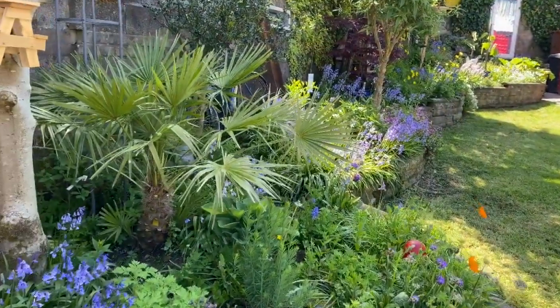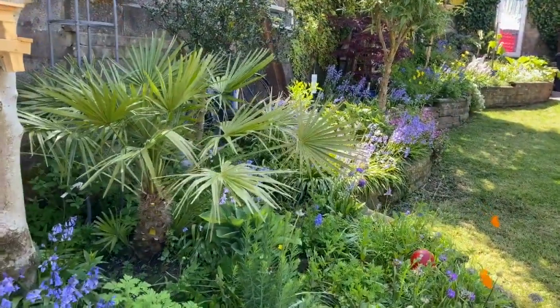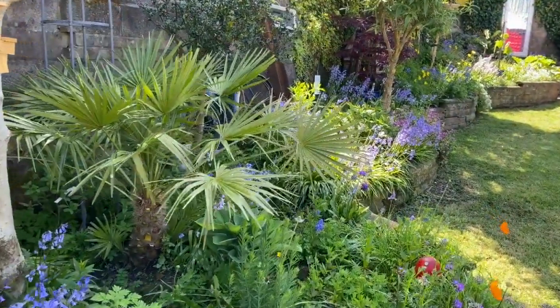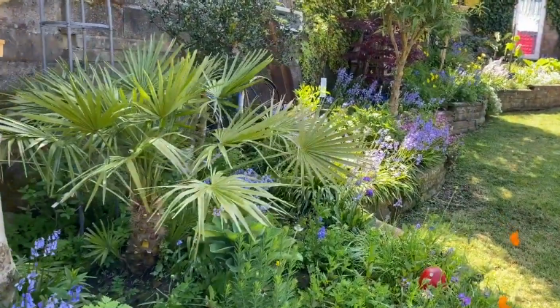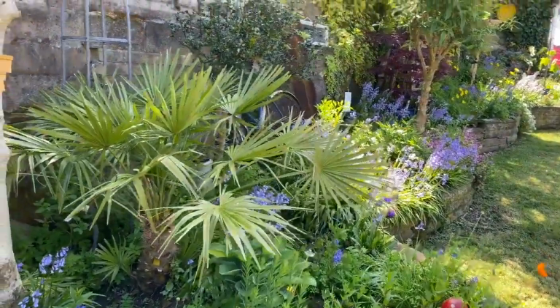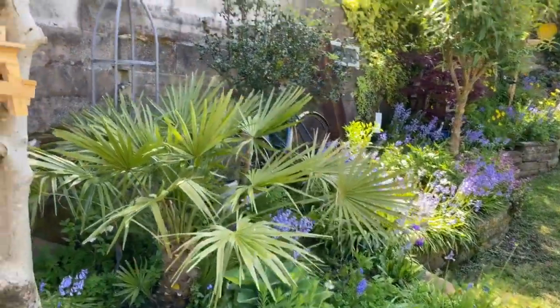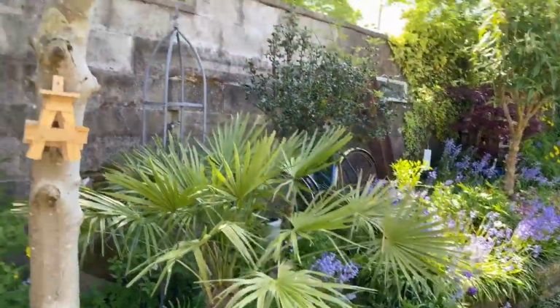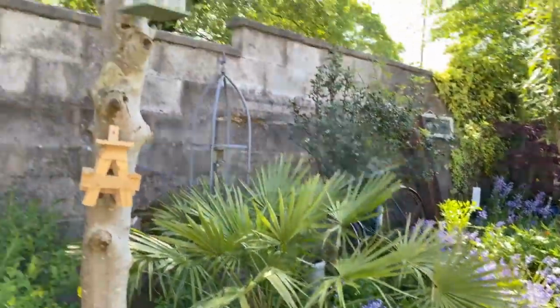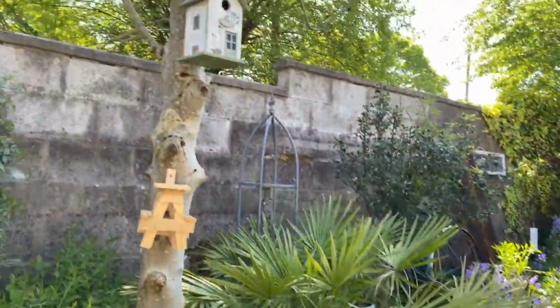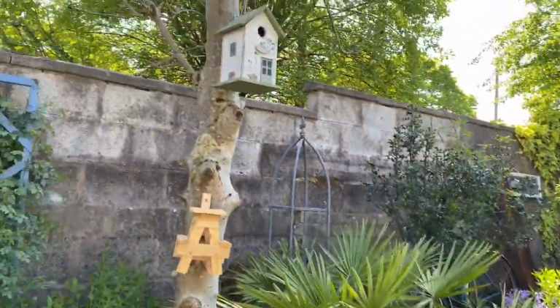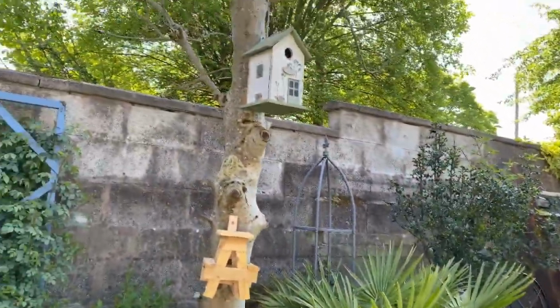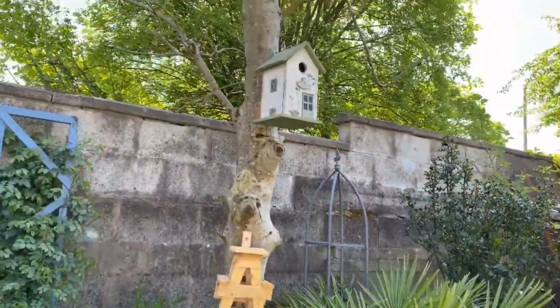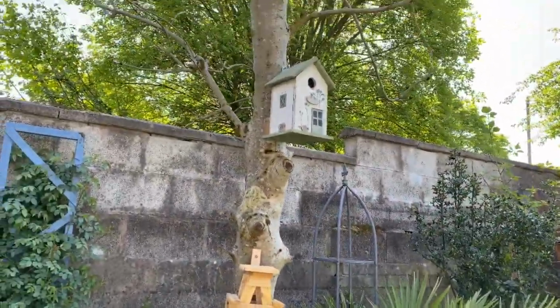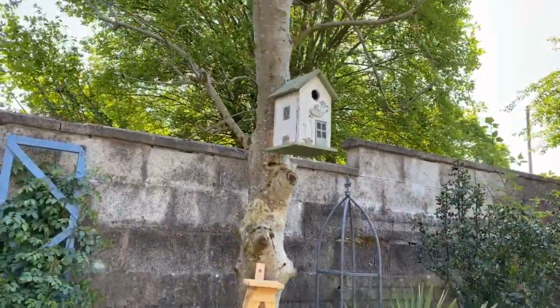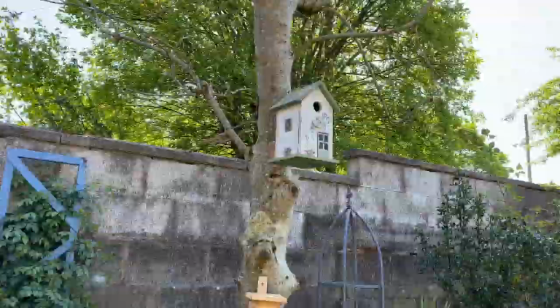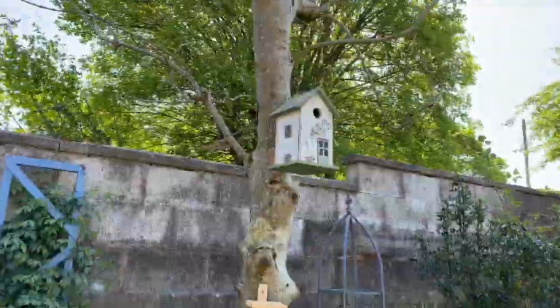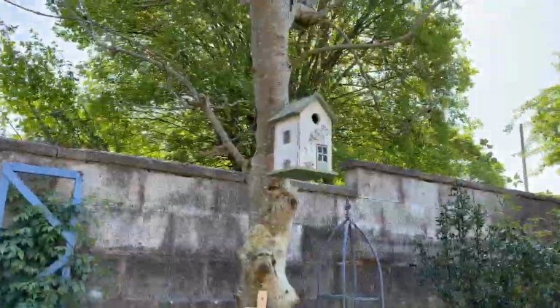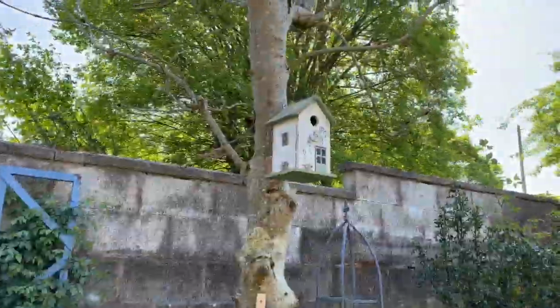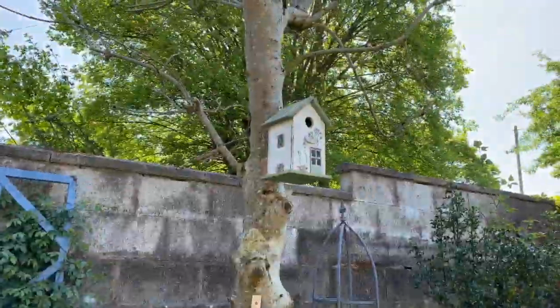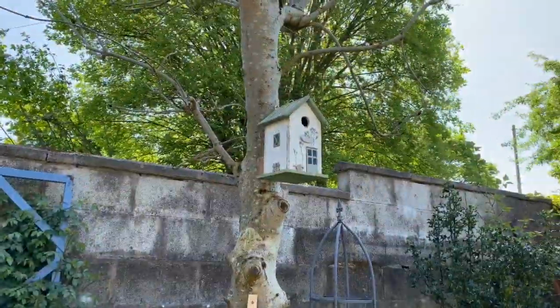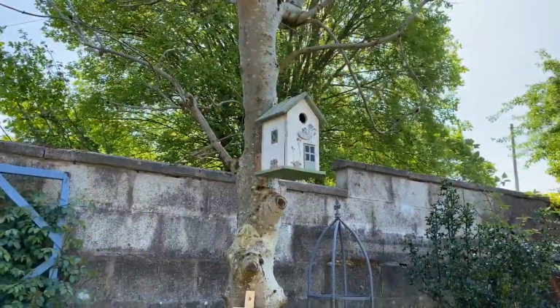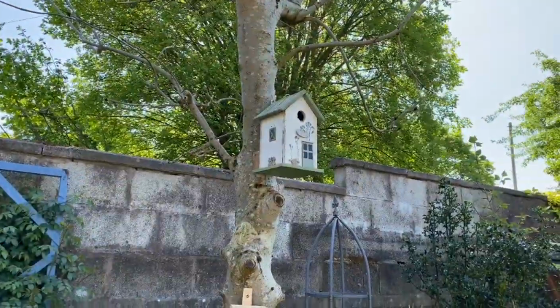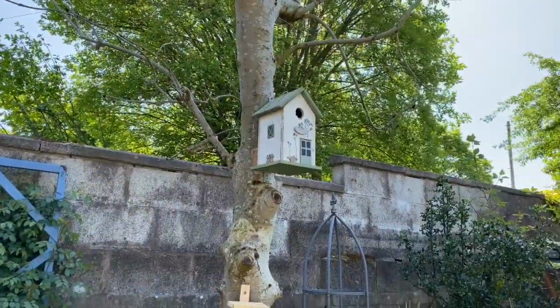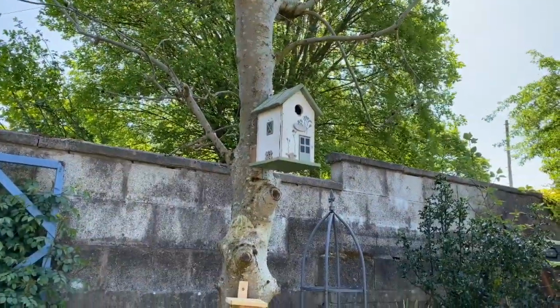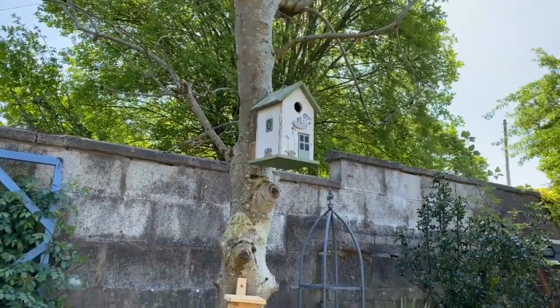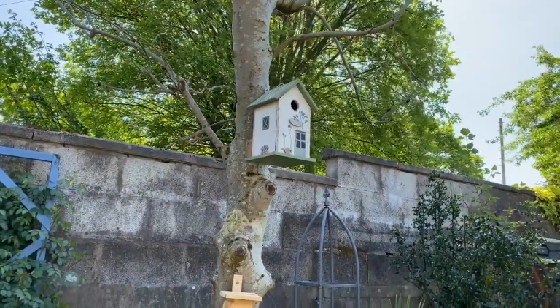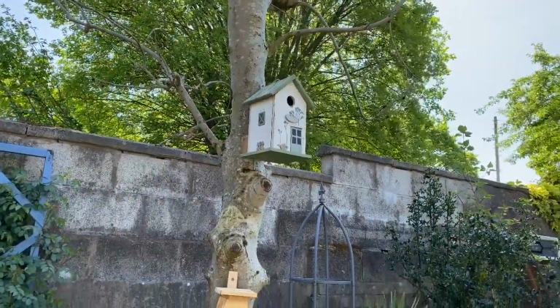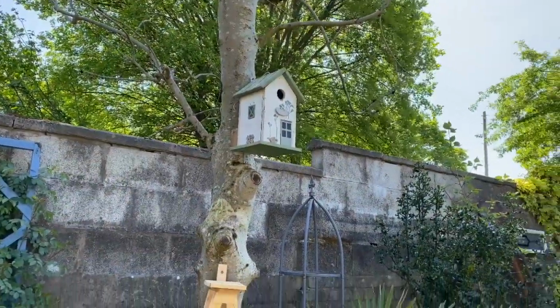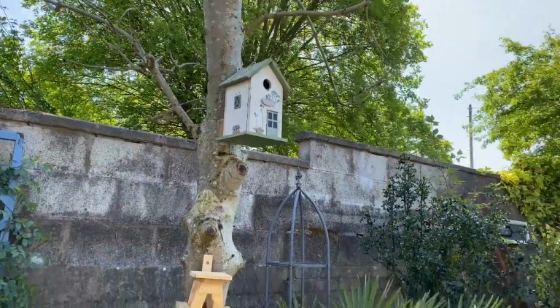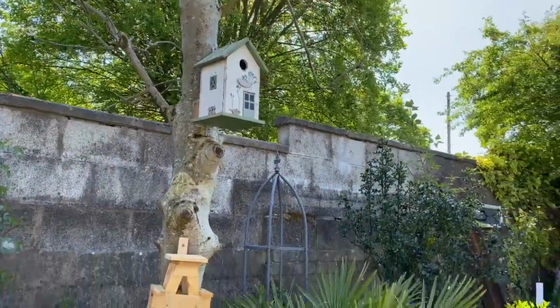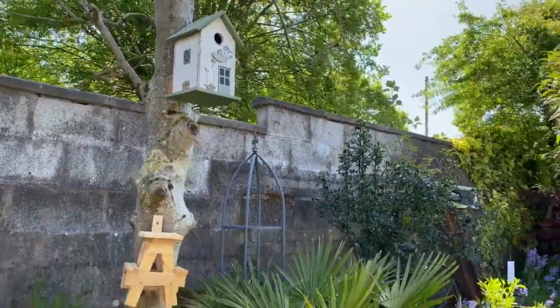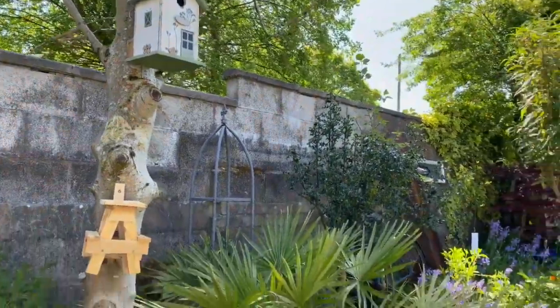We have a blue tit nesting in that little bird house there.